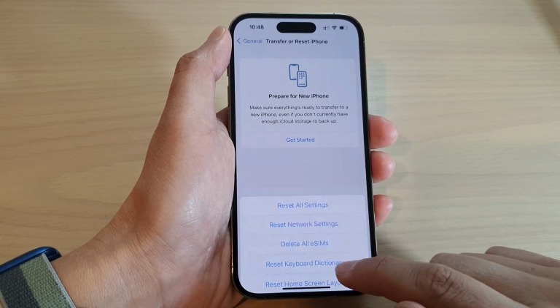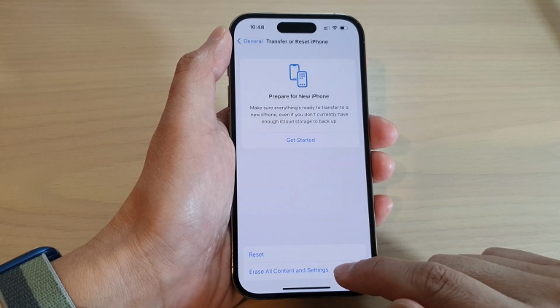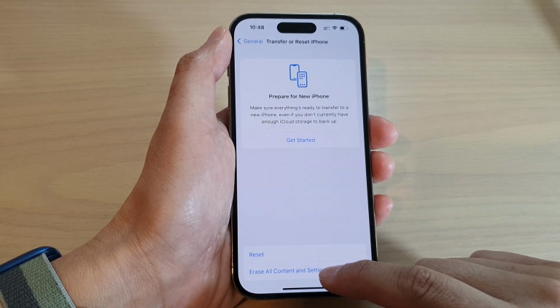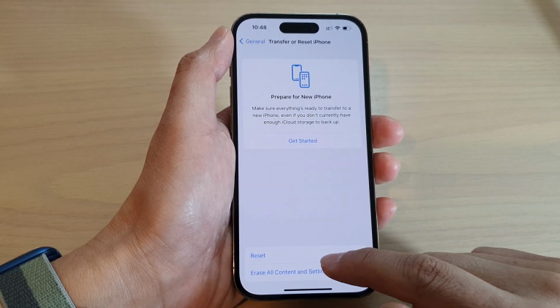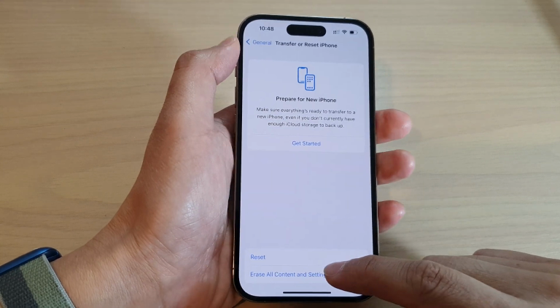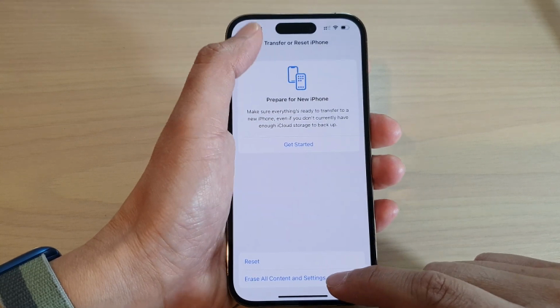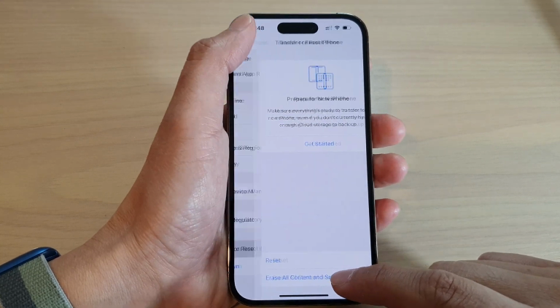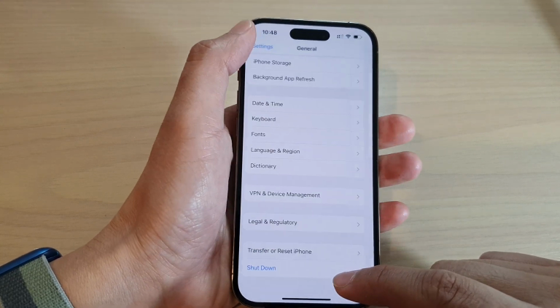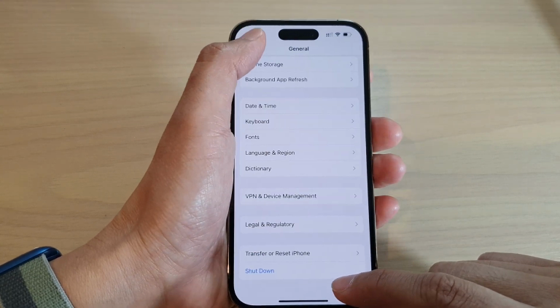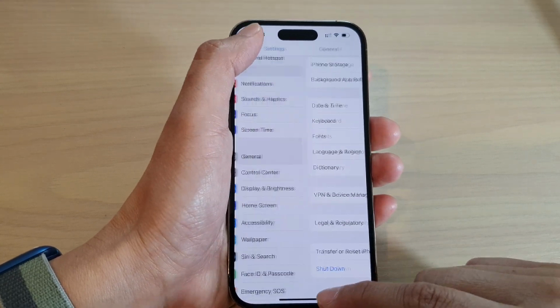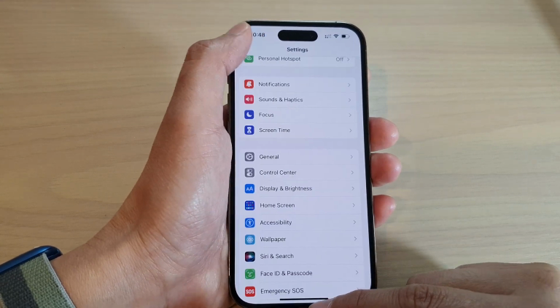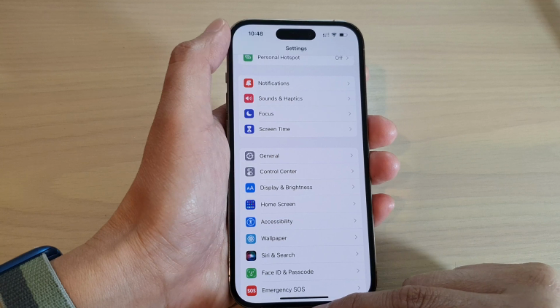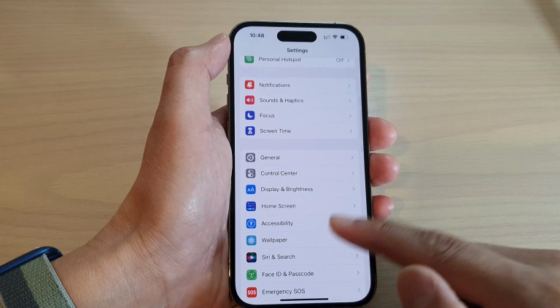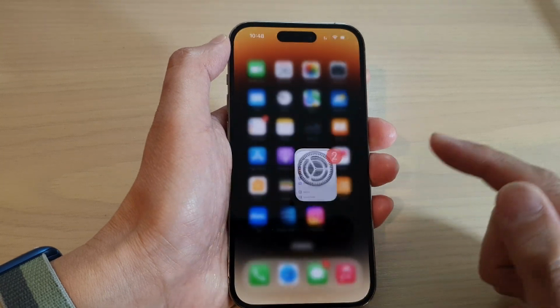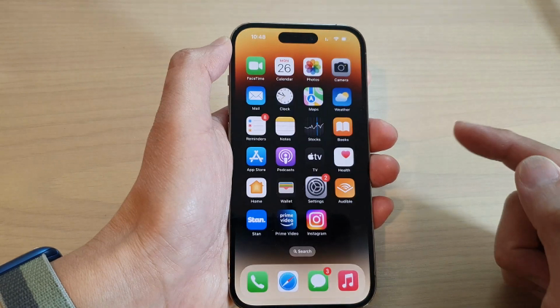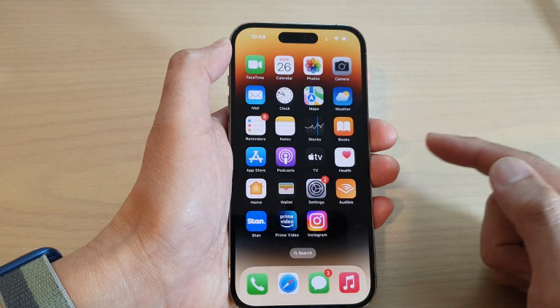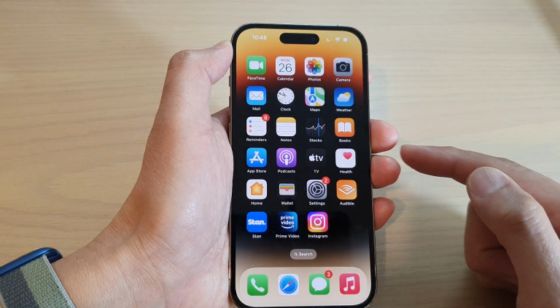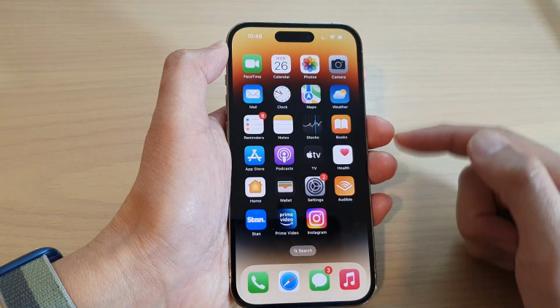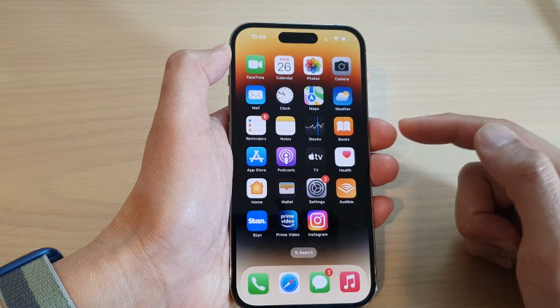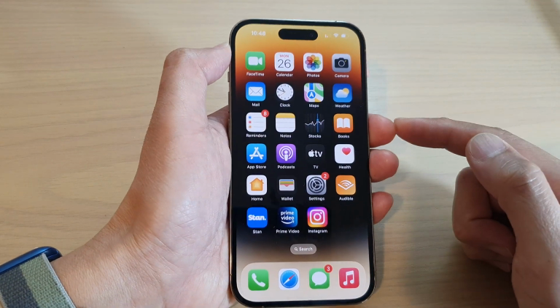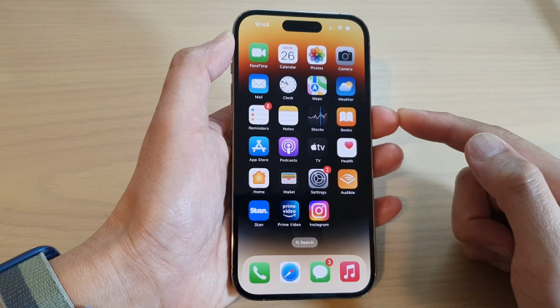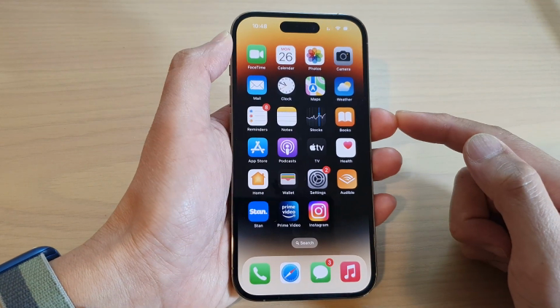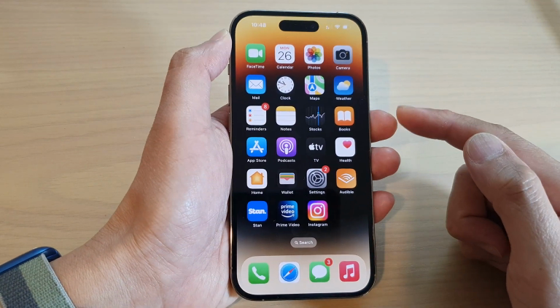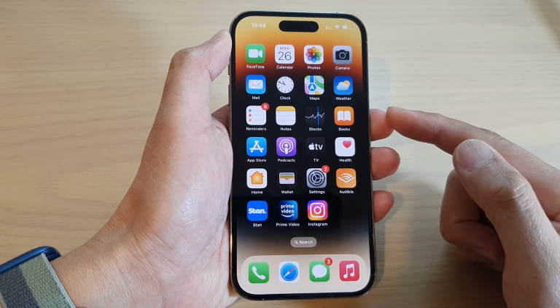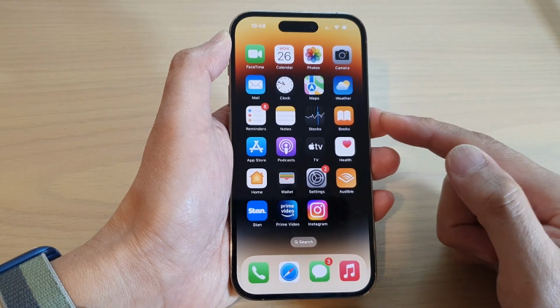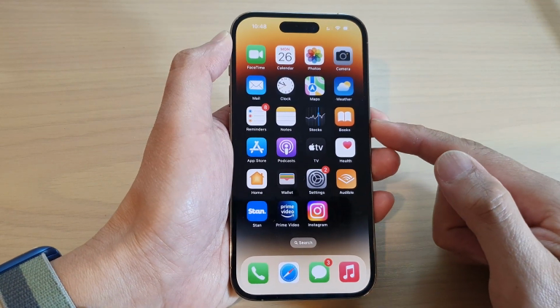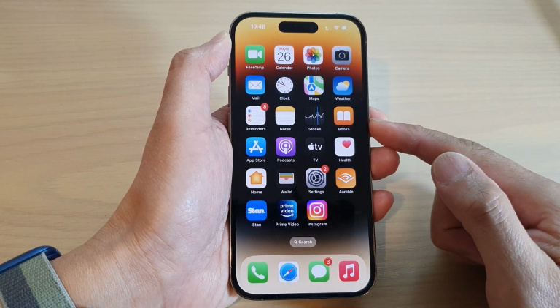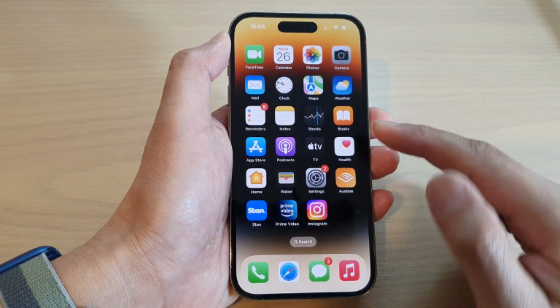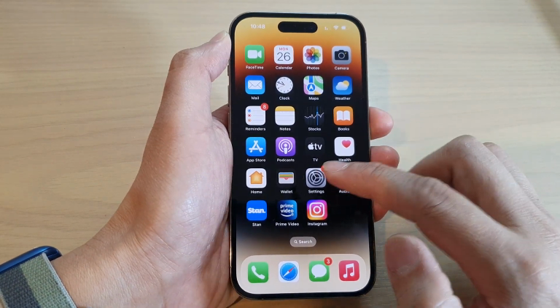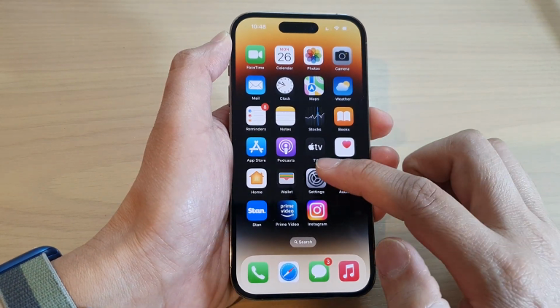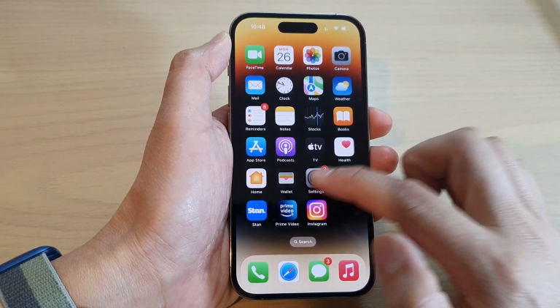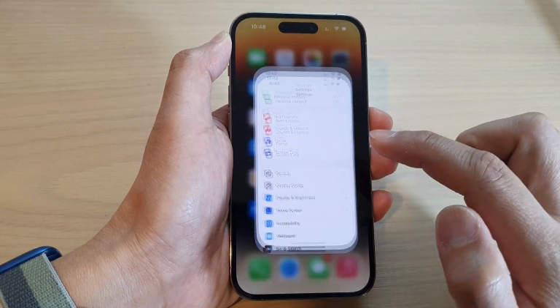First, let's go back to the home screen by swiping up at the bottom of the screen. Then on the home screen, tap on Settings.